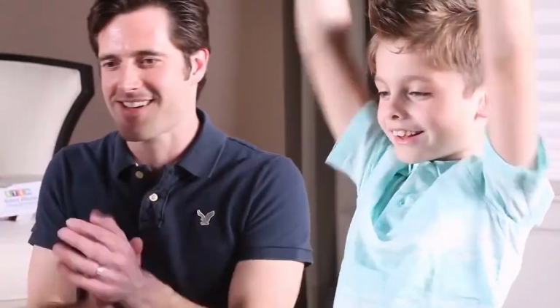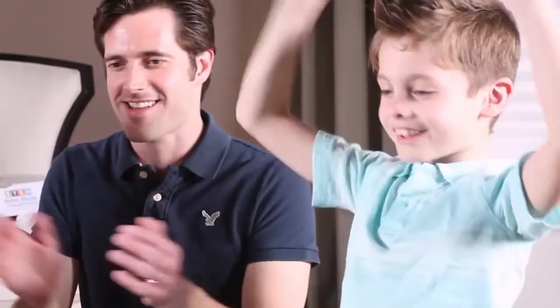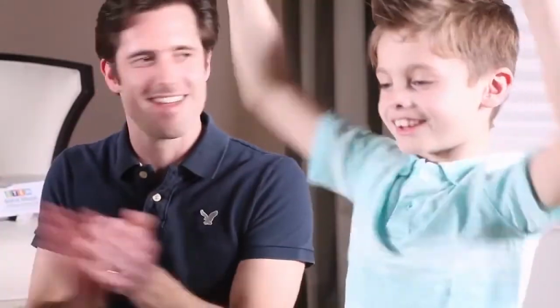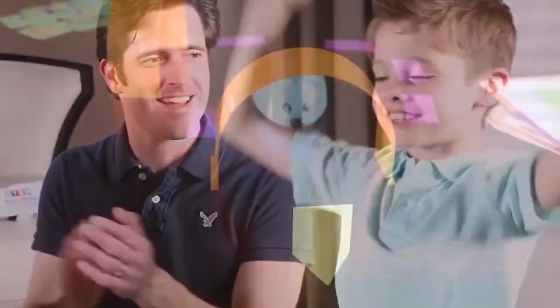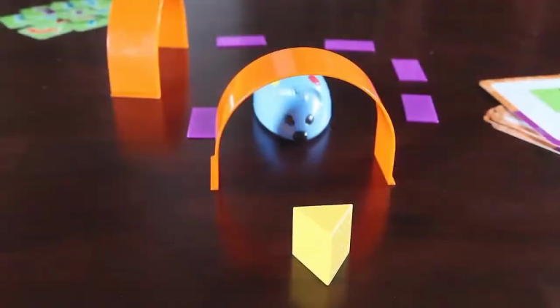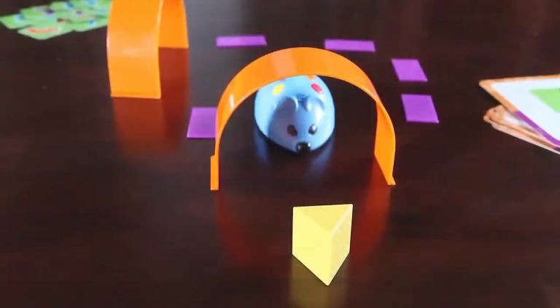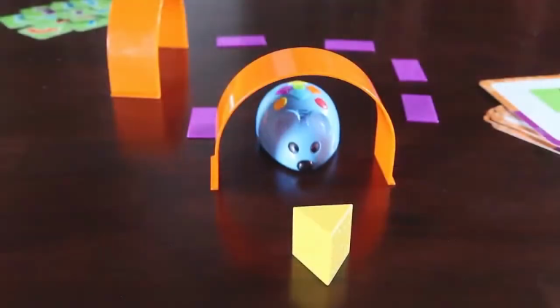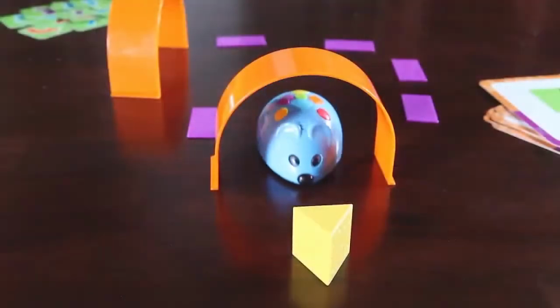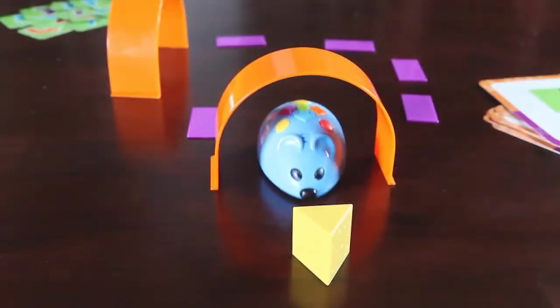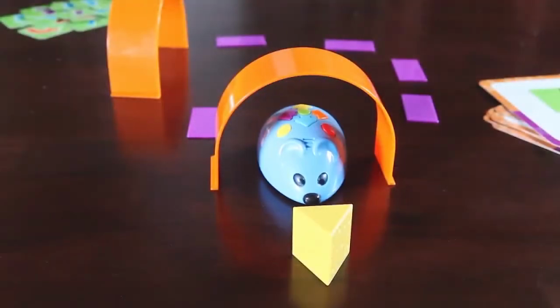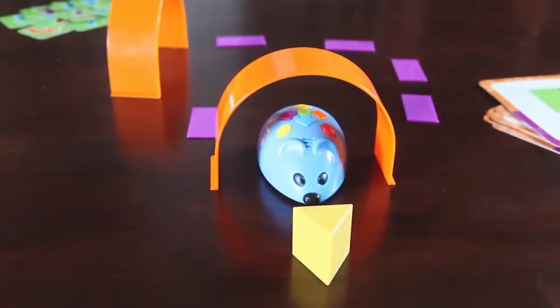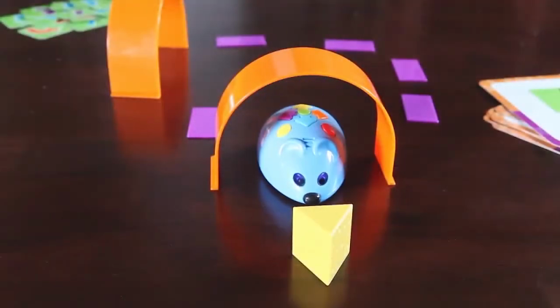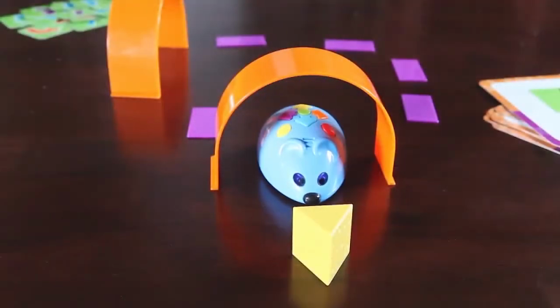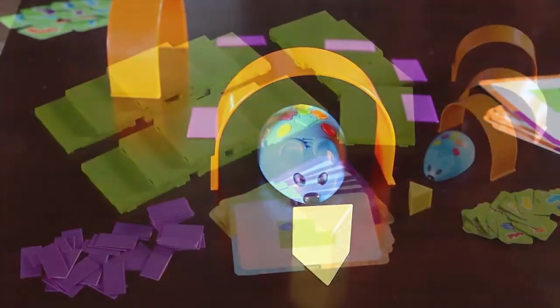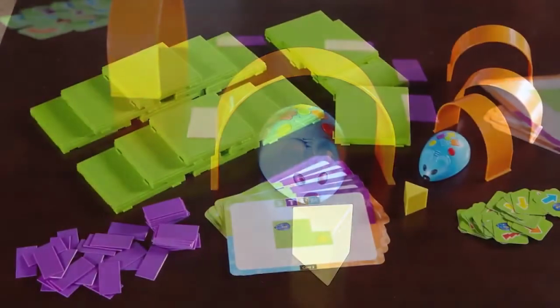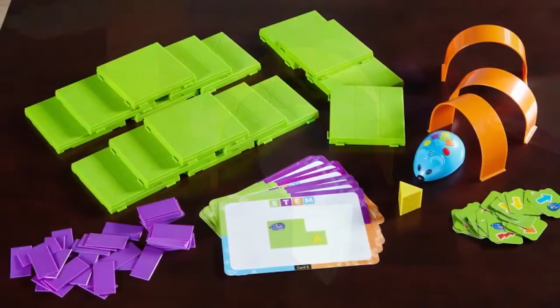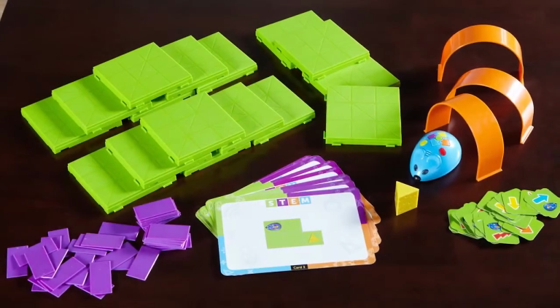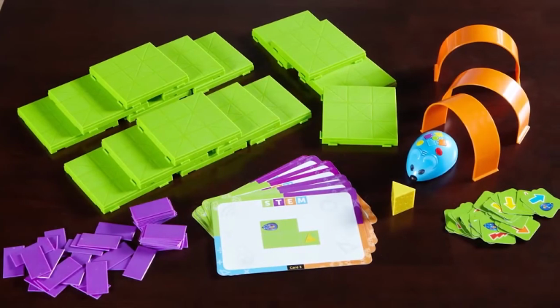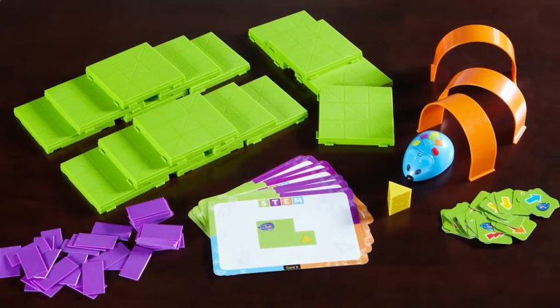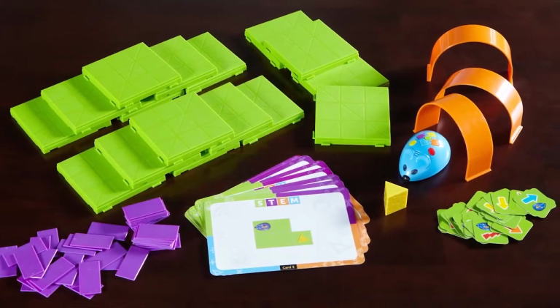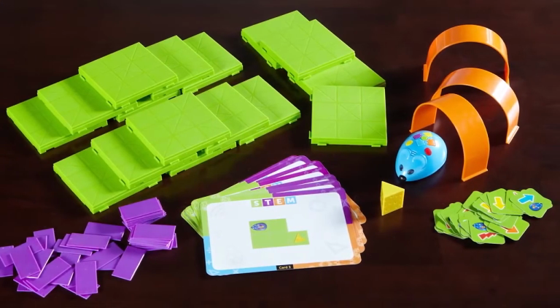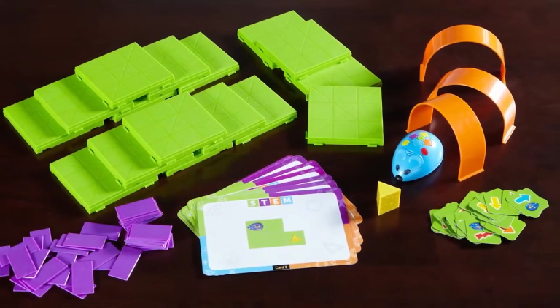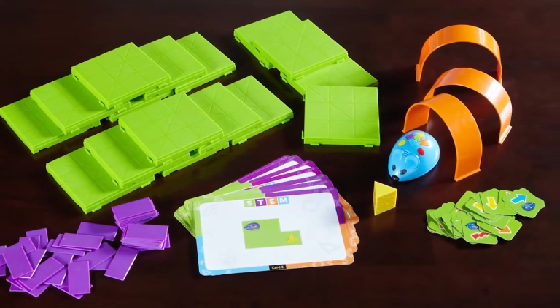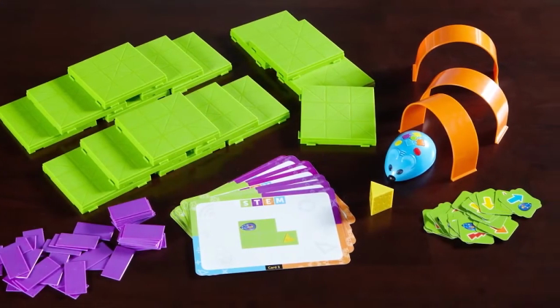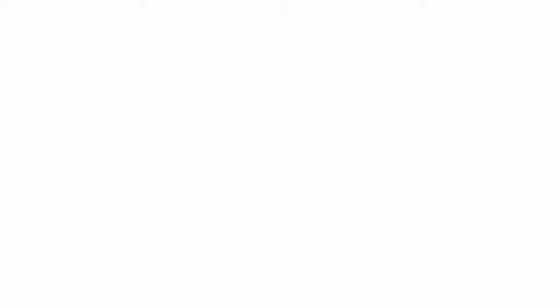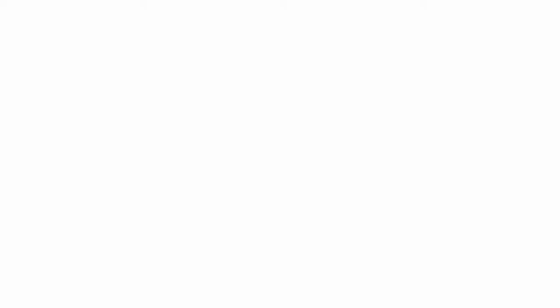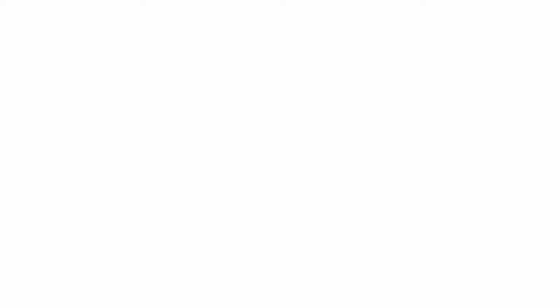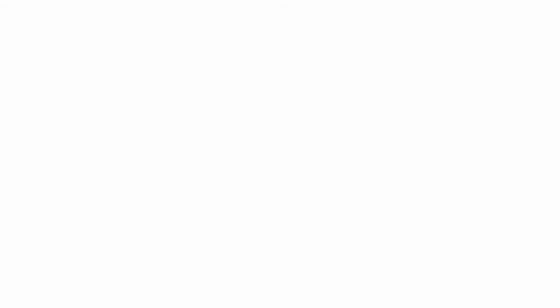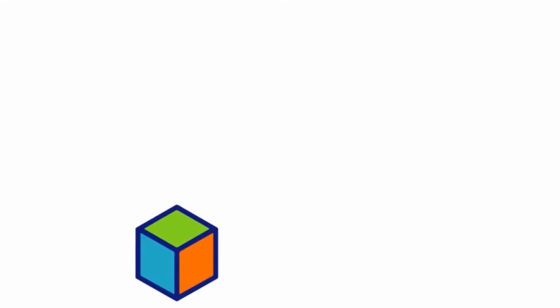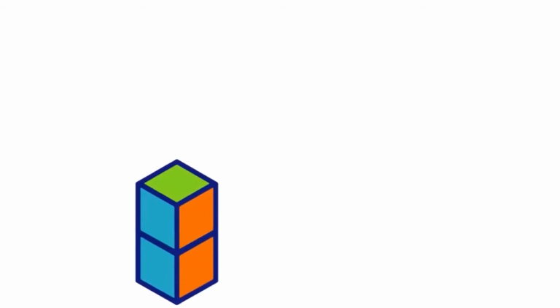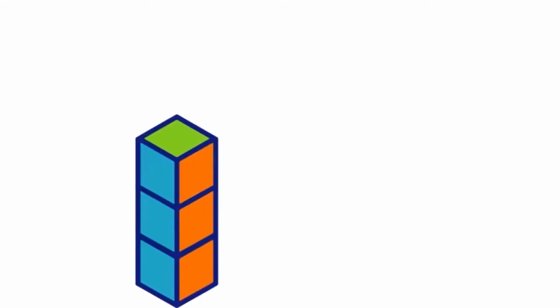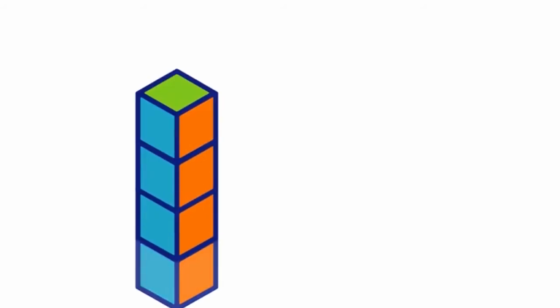Enjoy hours of fun for the whole family with Colby, the Code & Go Programmable Robot Mouse.